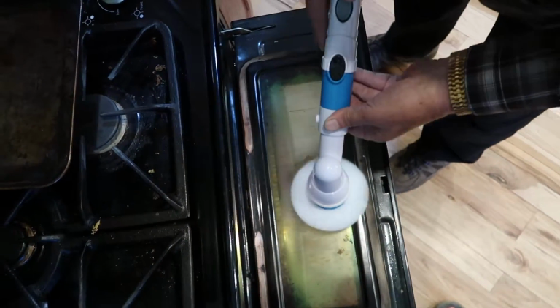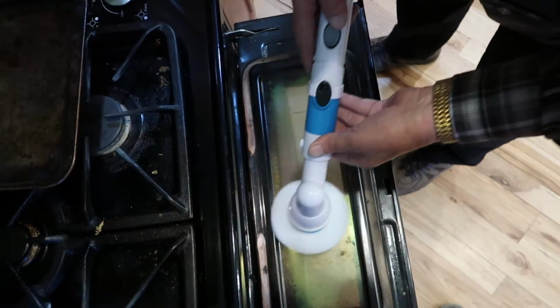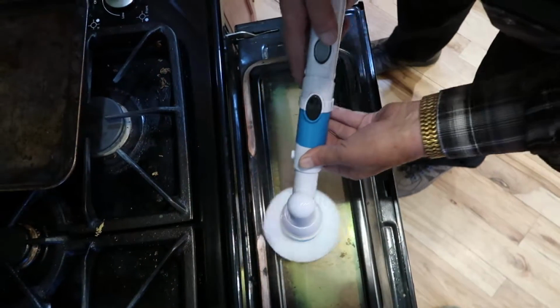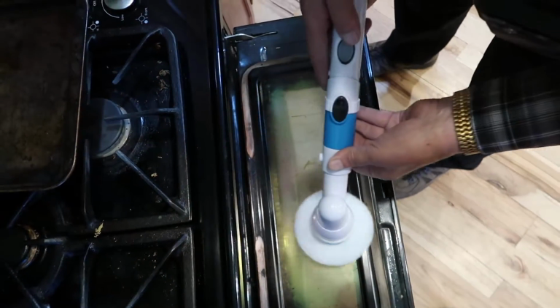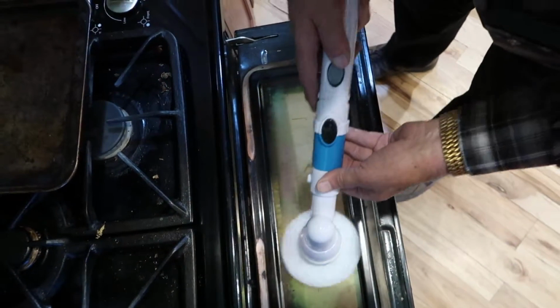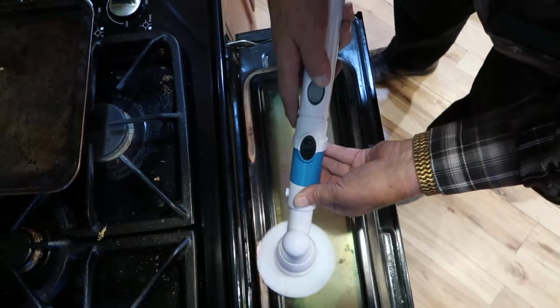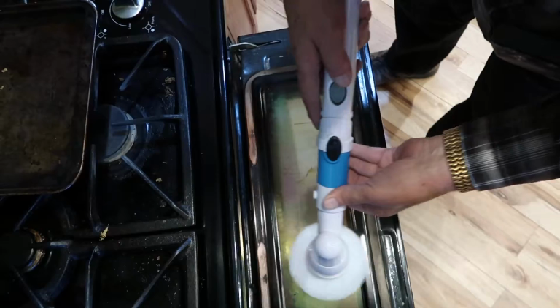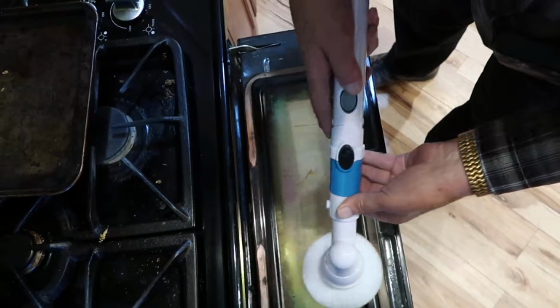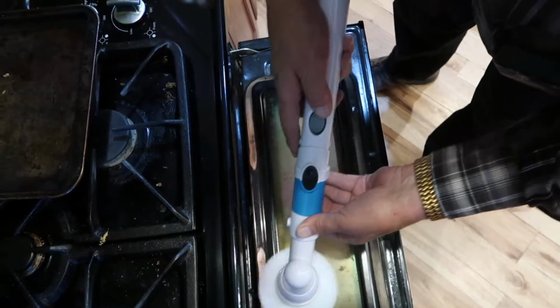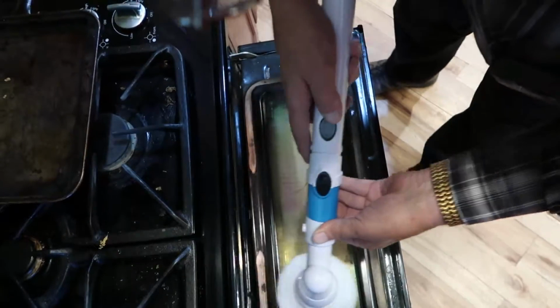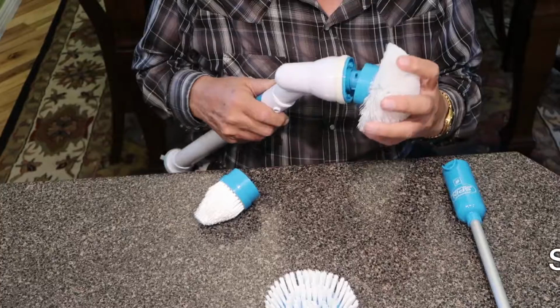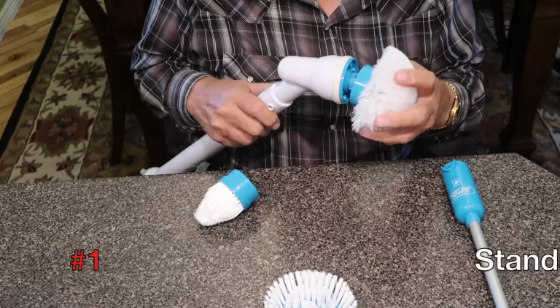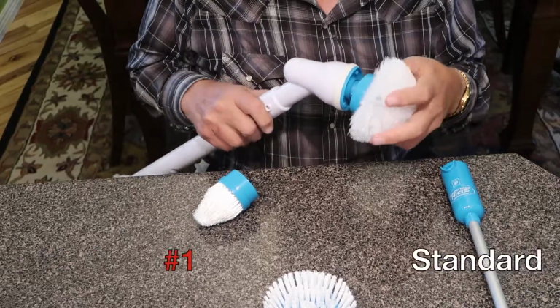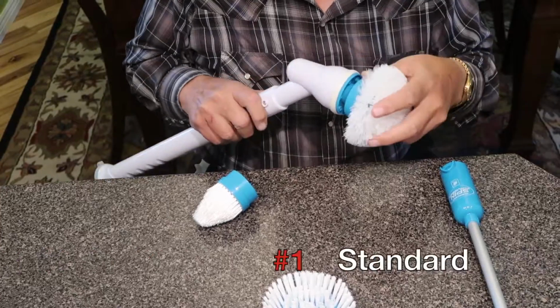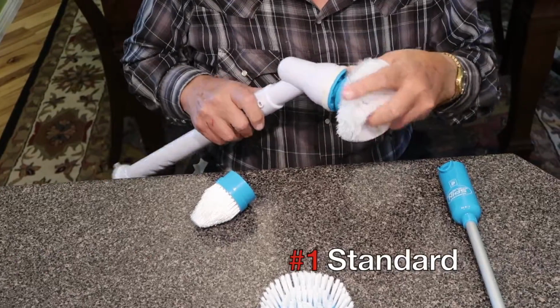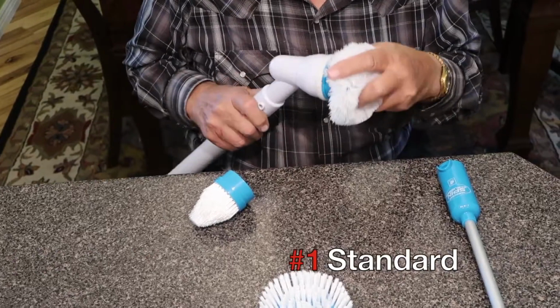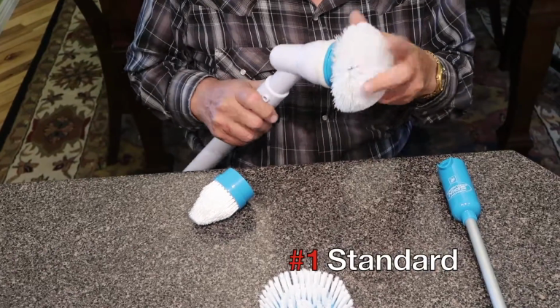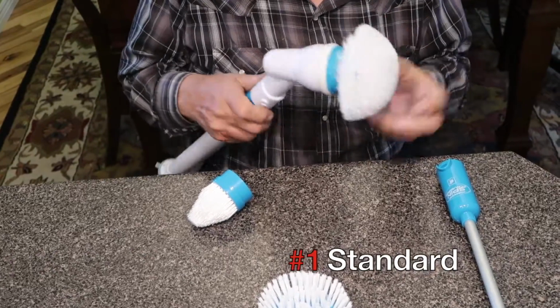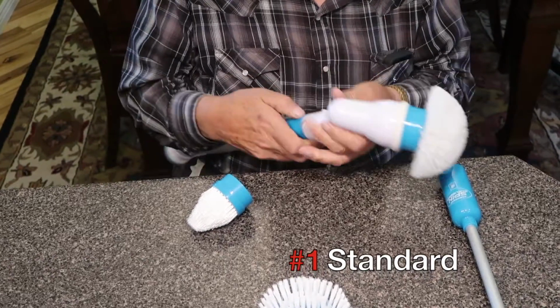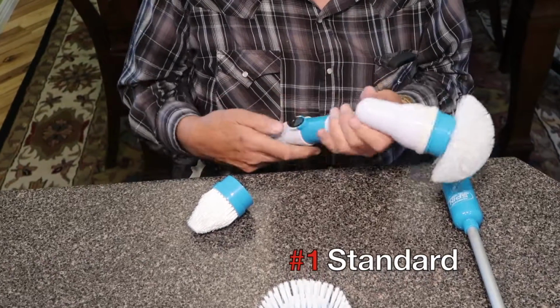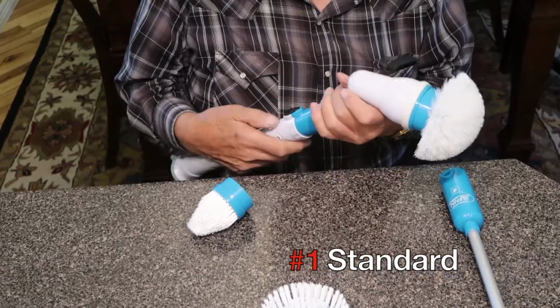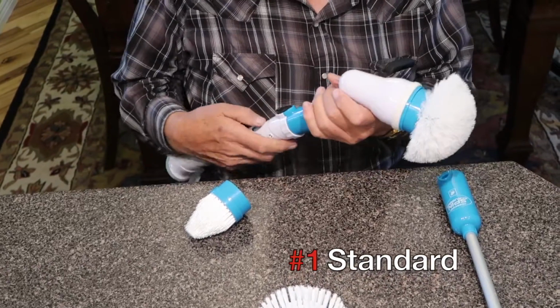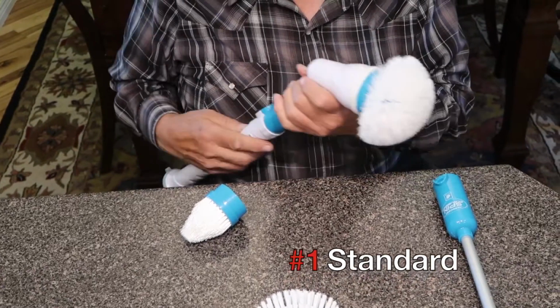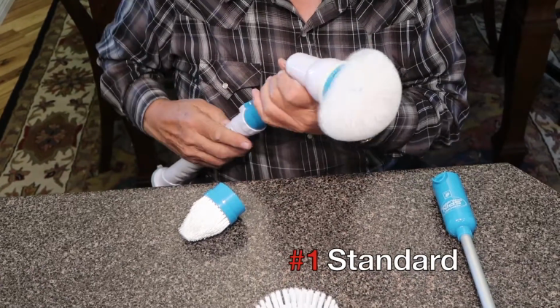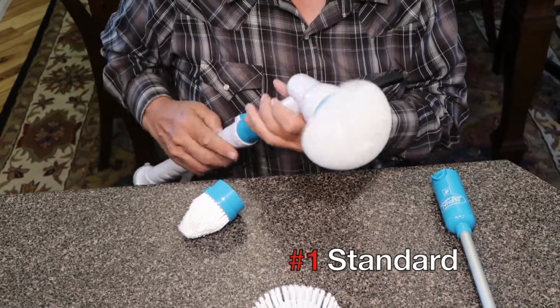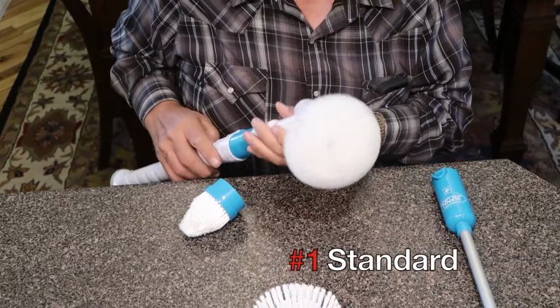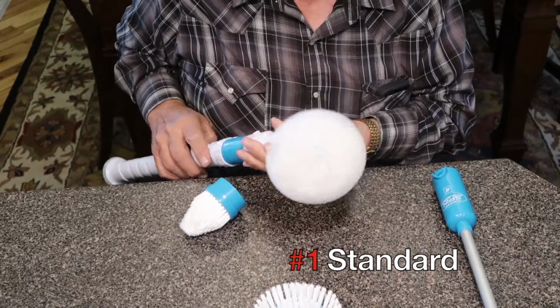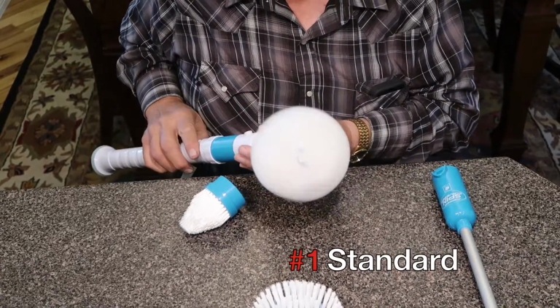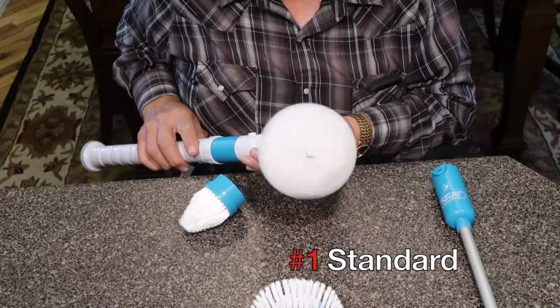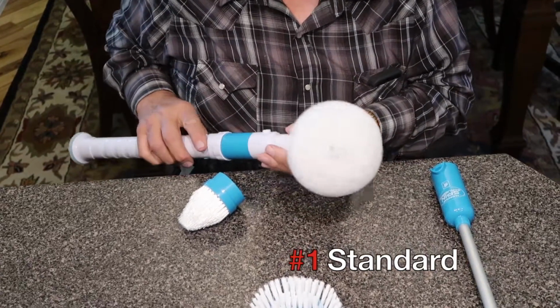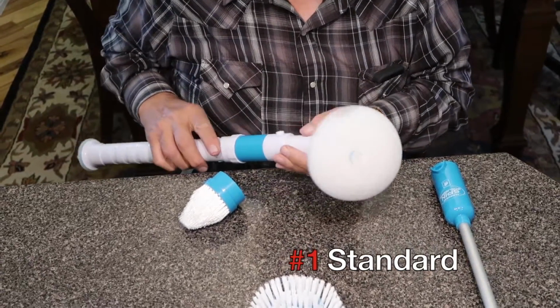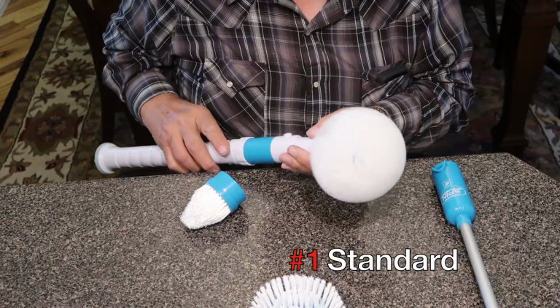One, two, three — clean! The standard attachment is good for cleaning all sorts of things.